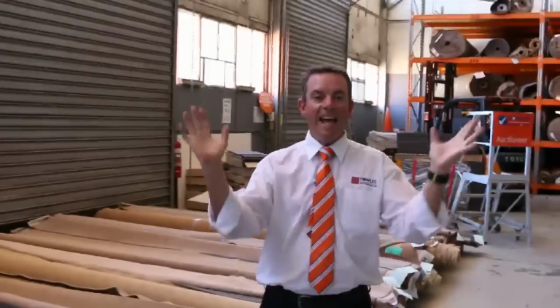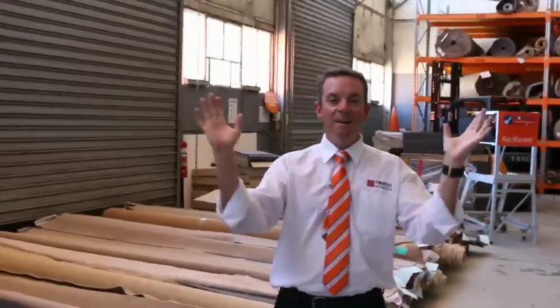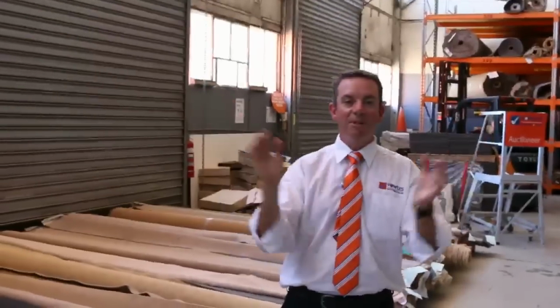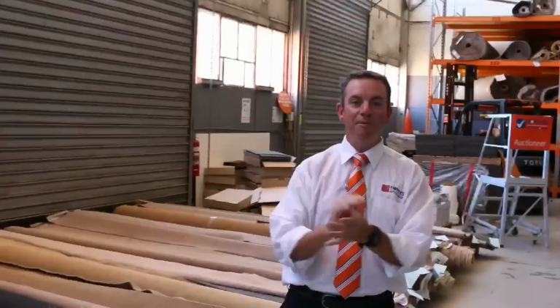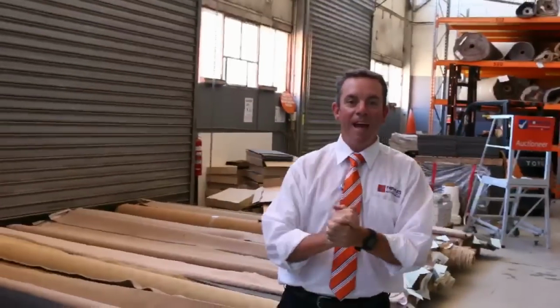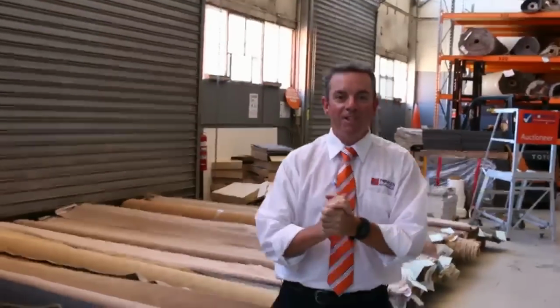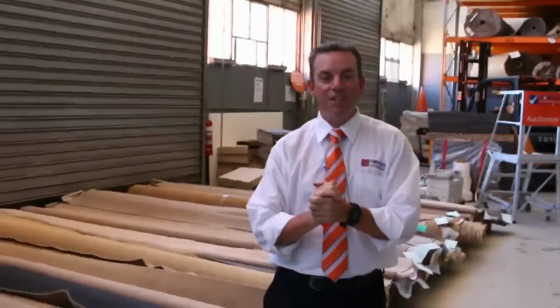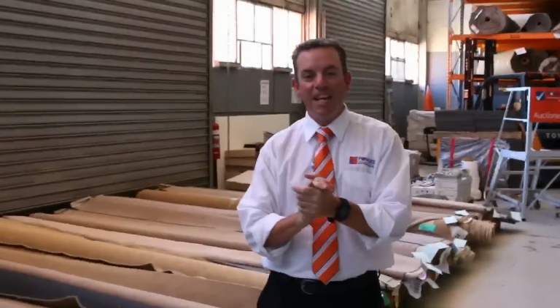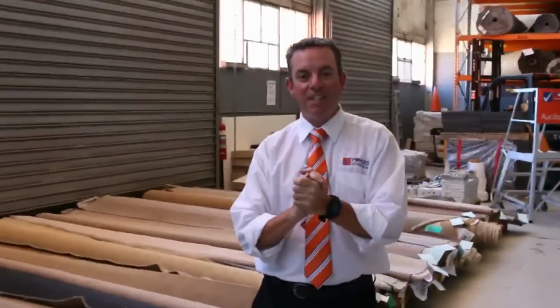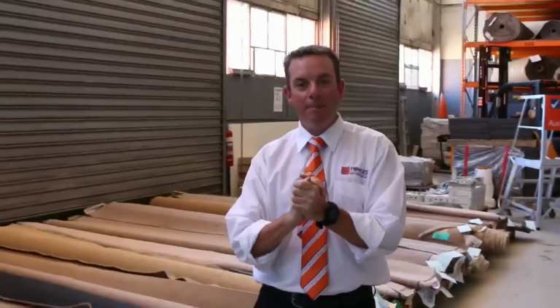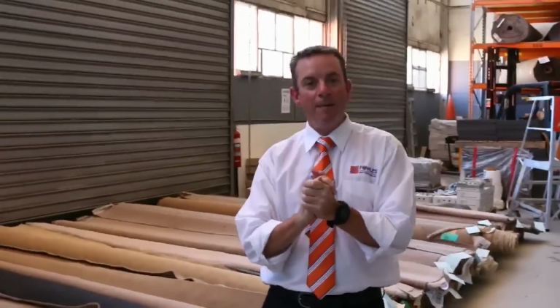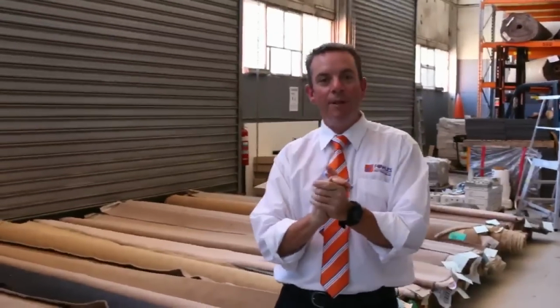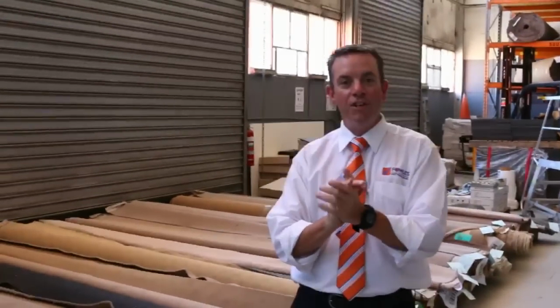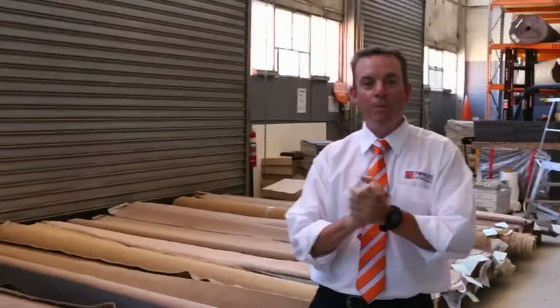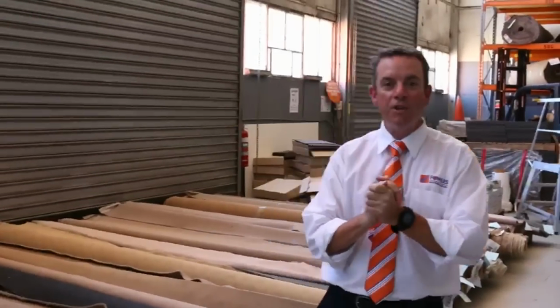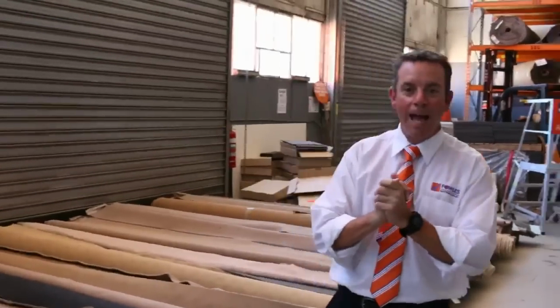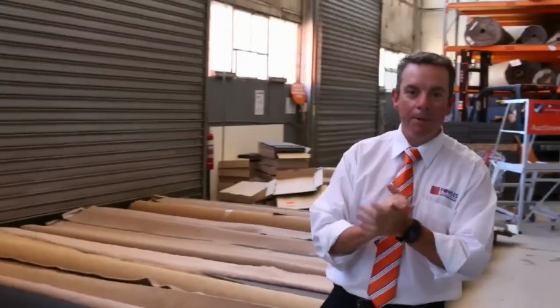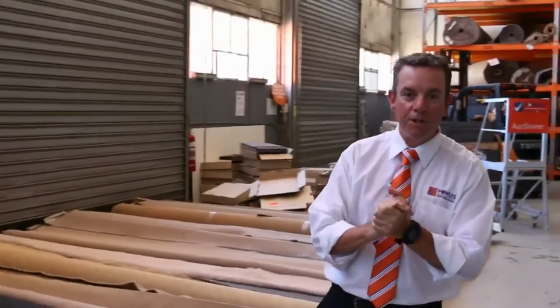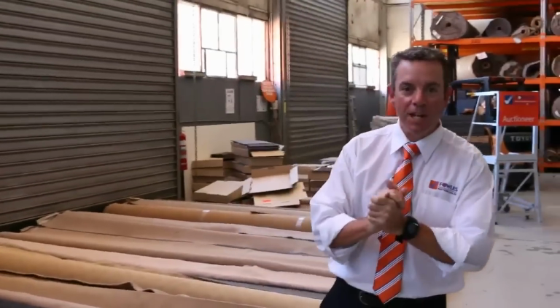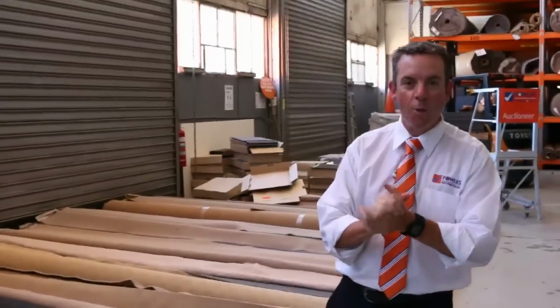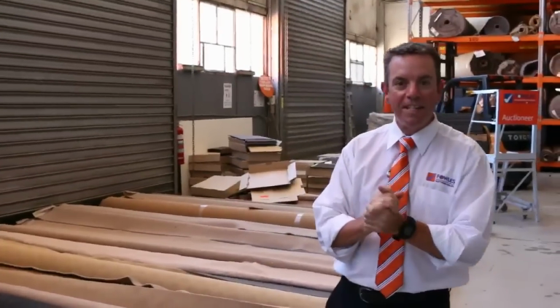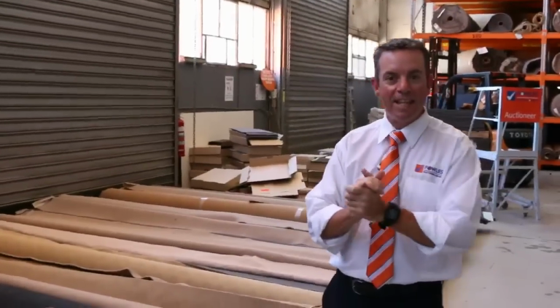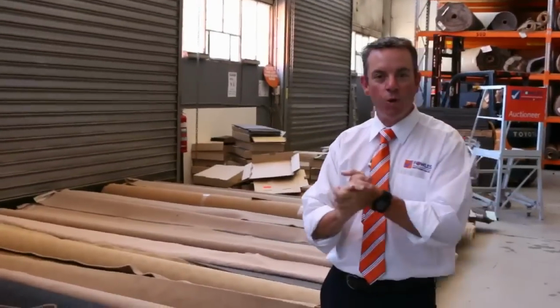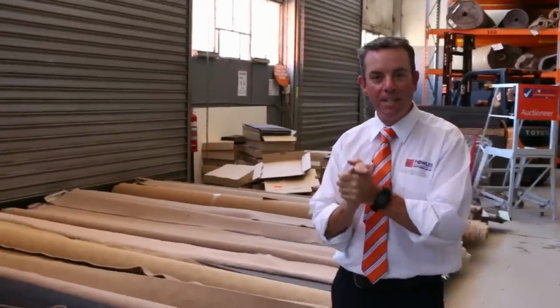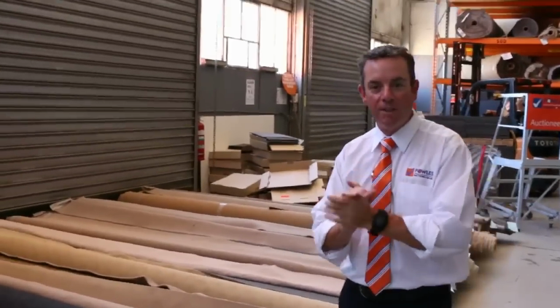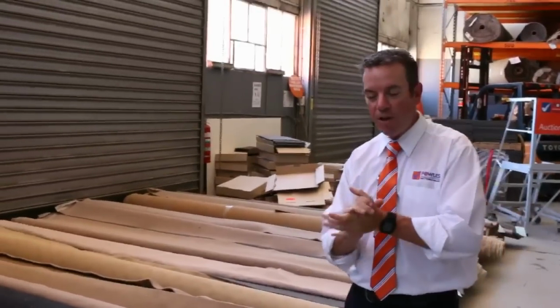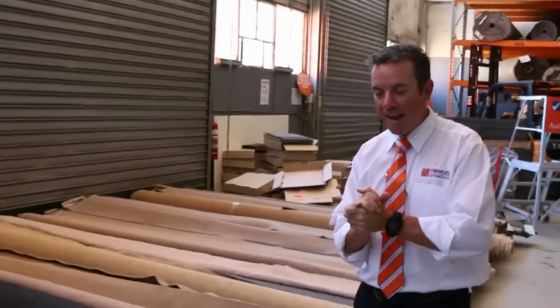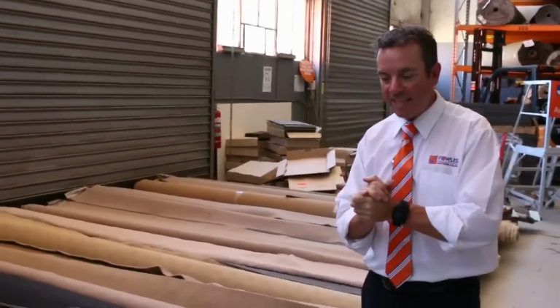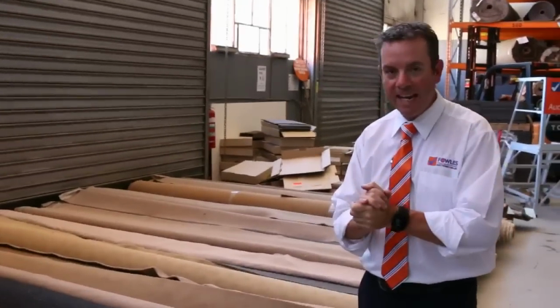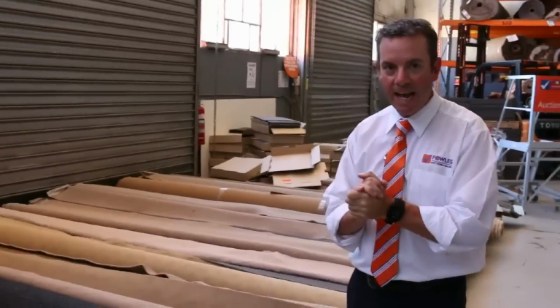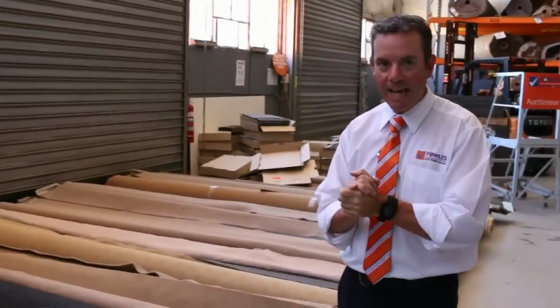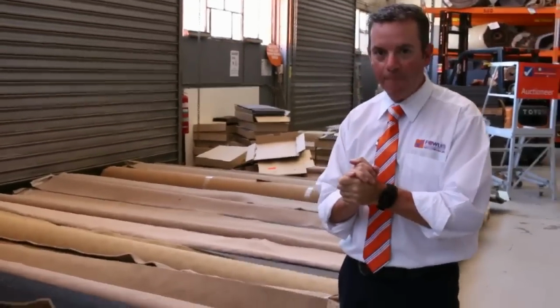G'day, I'm John from Vowles Auction Sales. I'm here to preview tomorrow's carpet auction. It's Wednesday the 23rd at 10am.